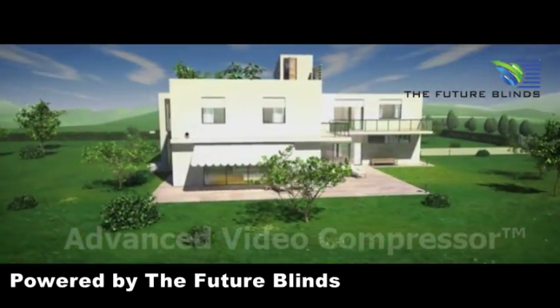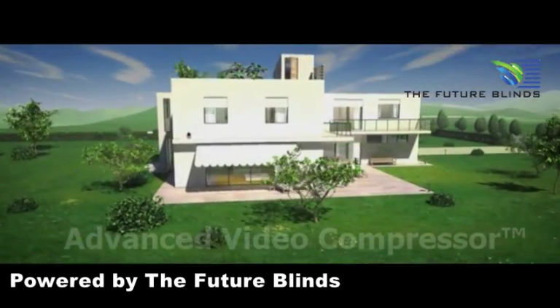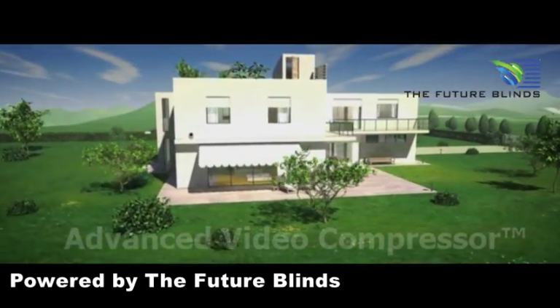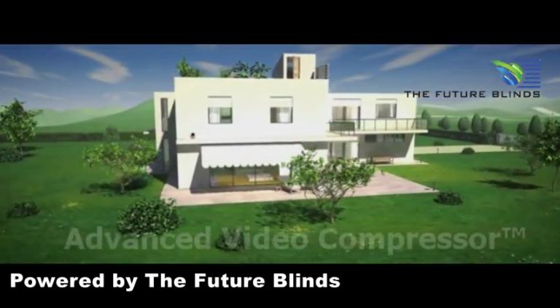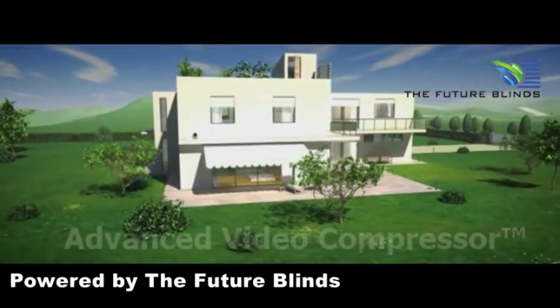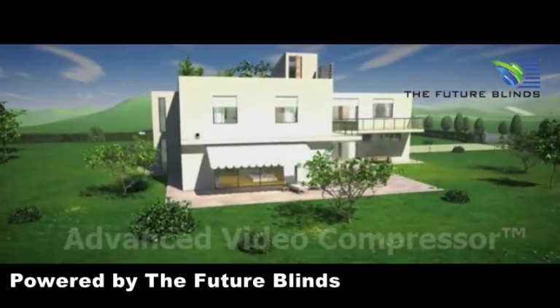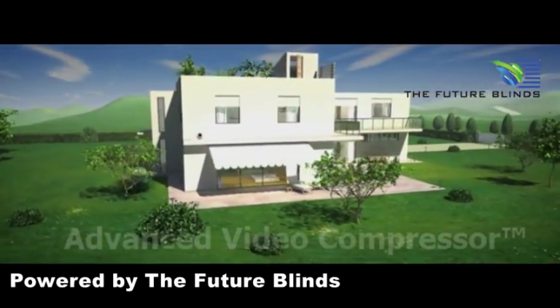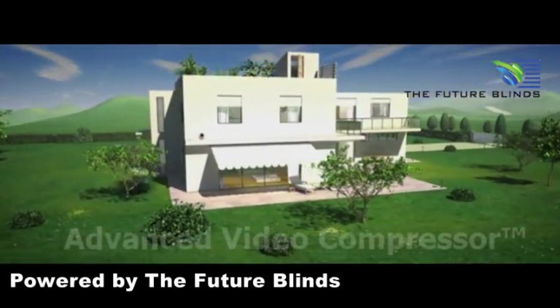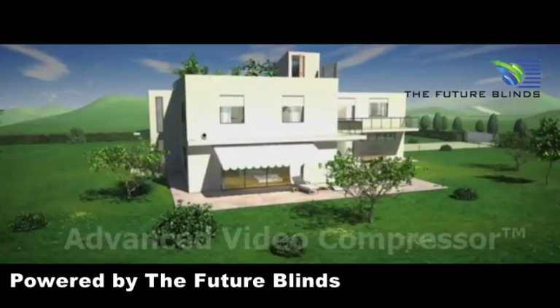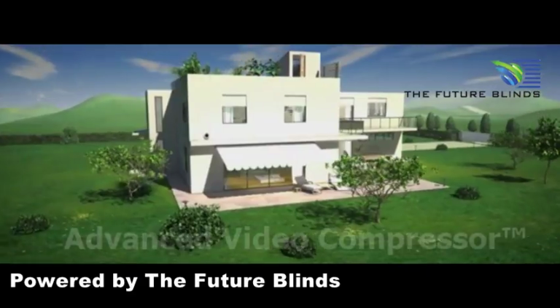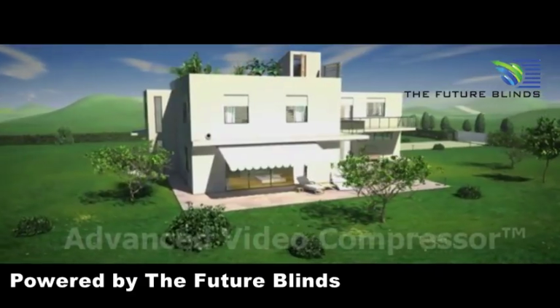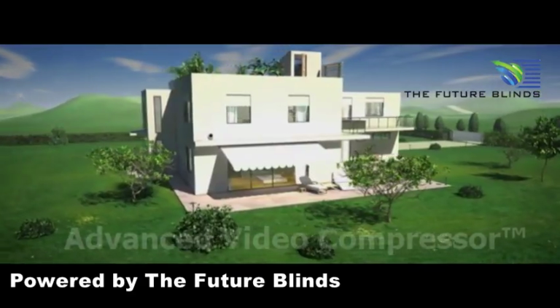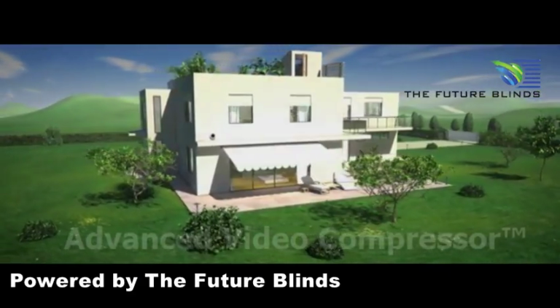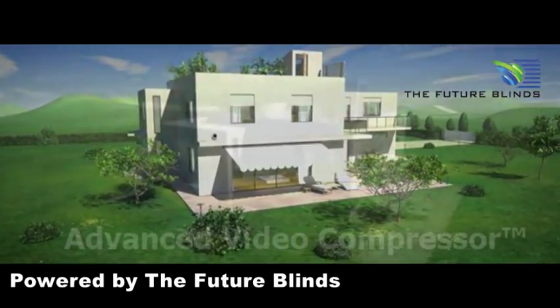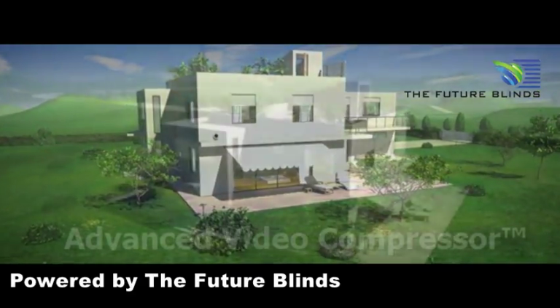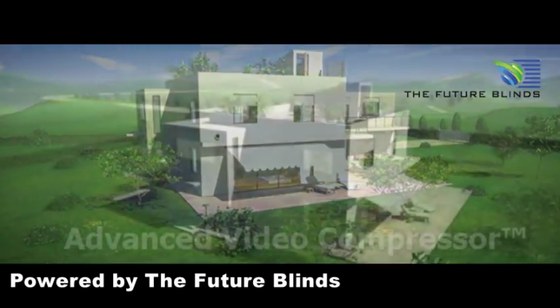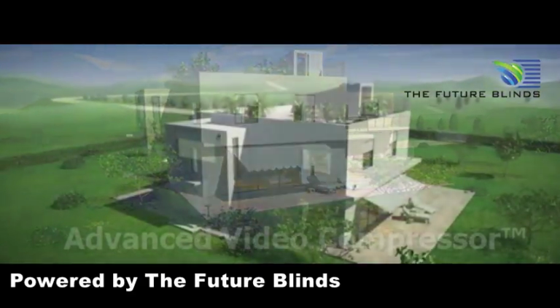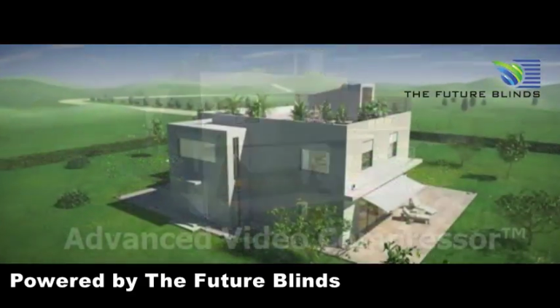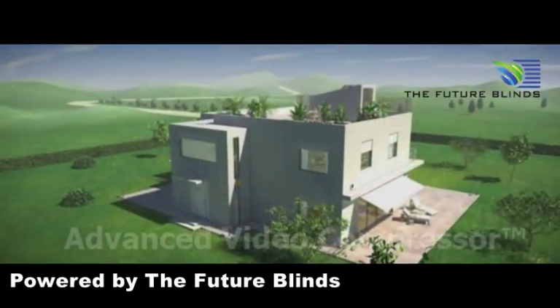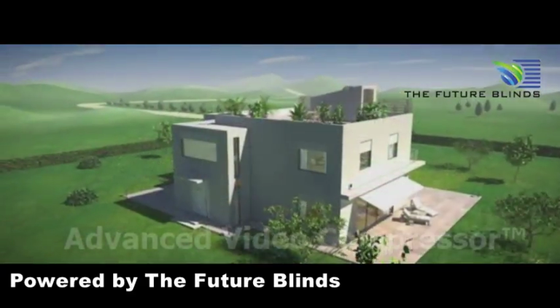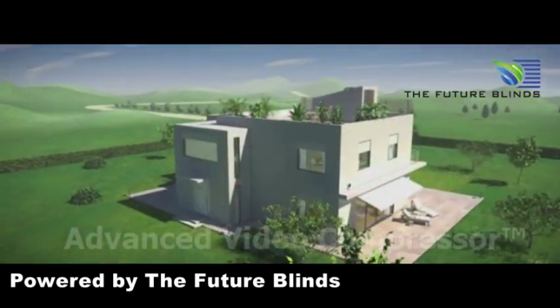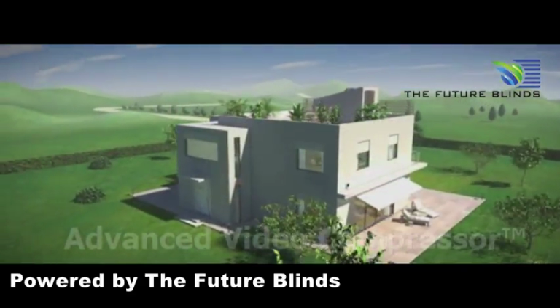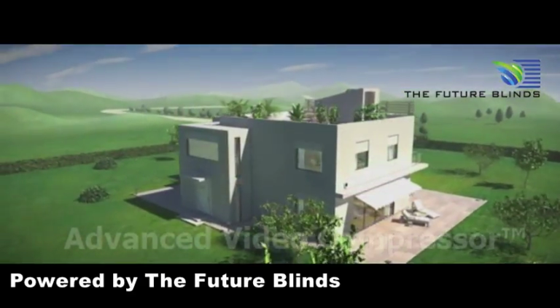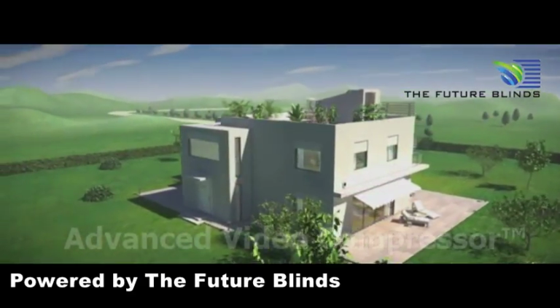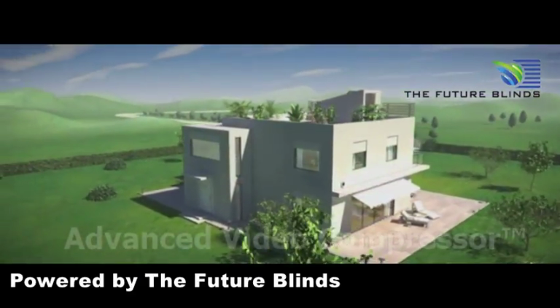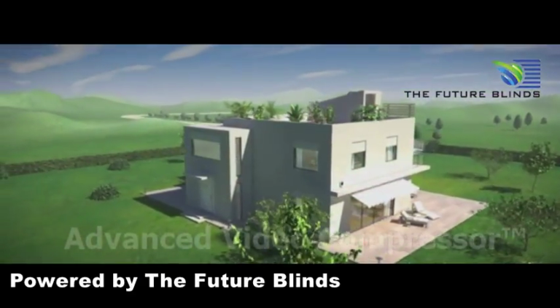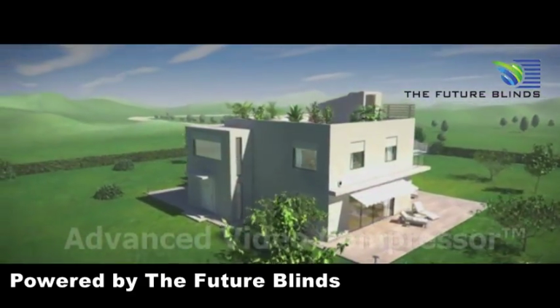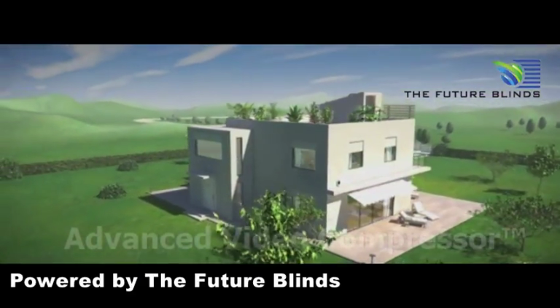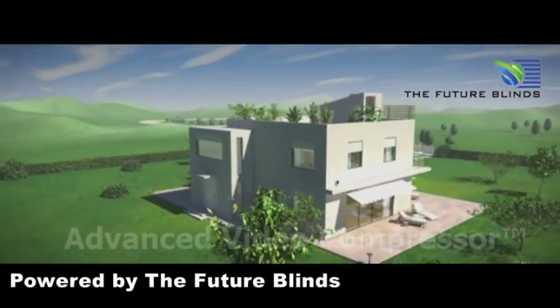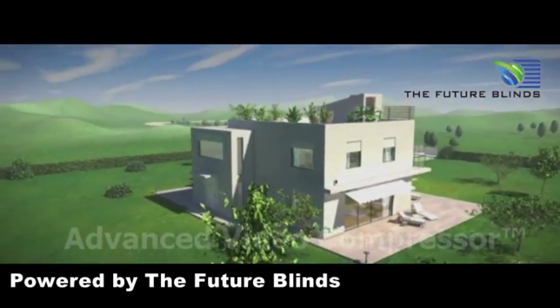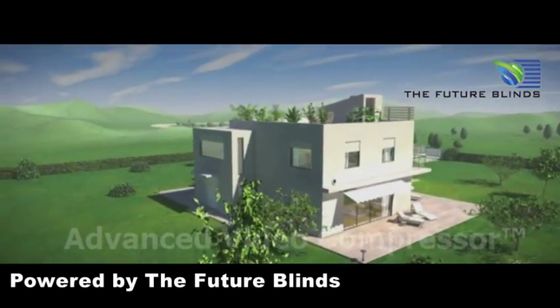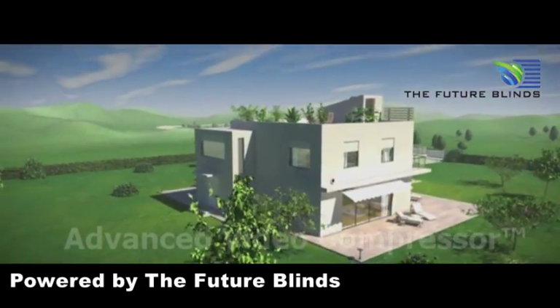With SUMFI dynamic insulation, your home adapts to your comfort needs and weather conditions automatically.